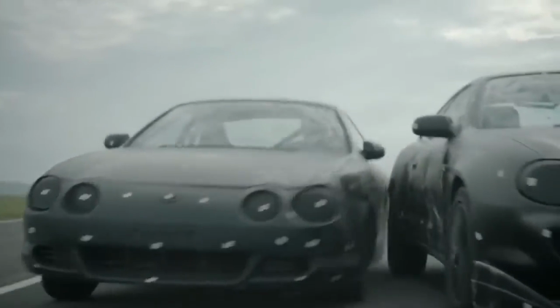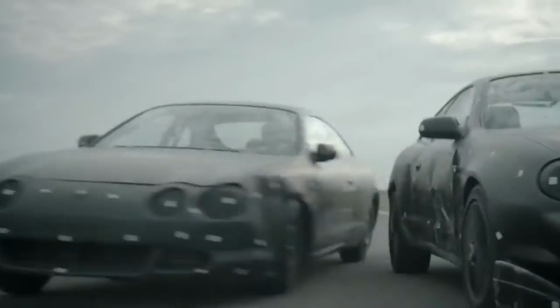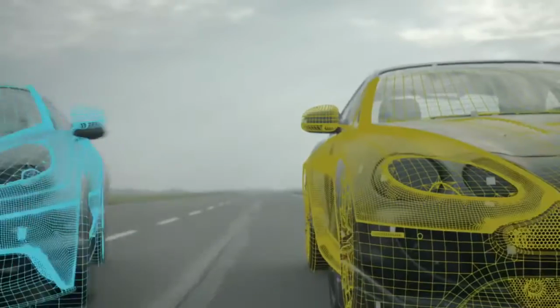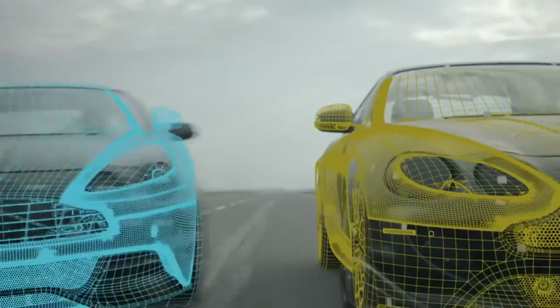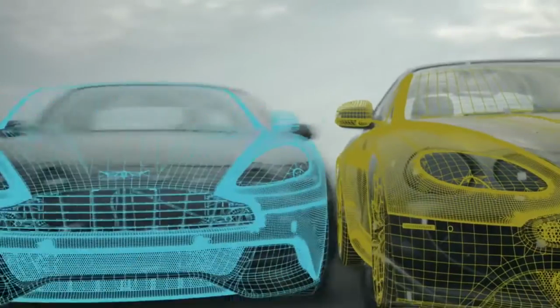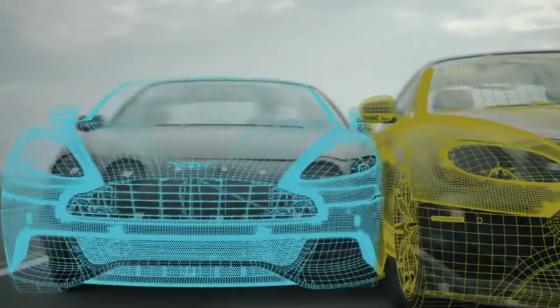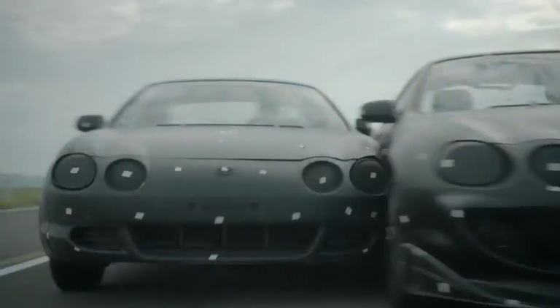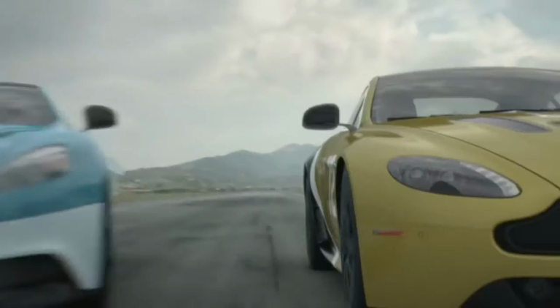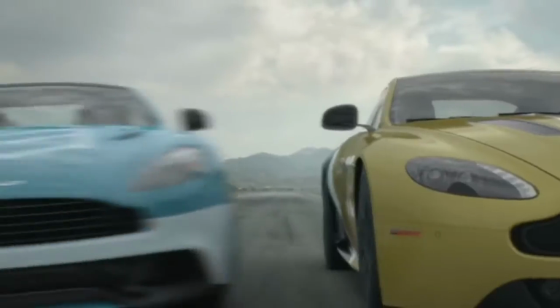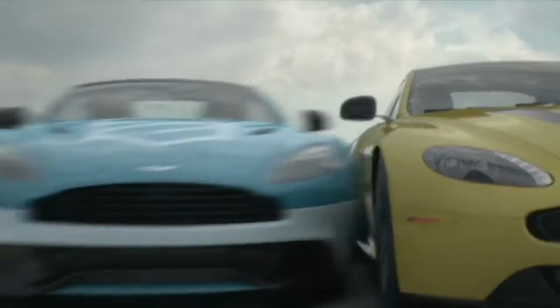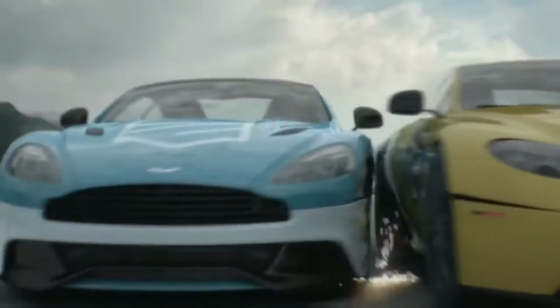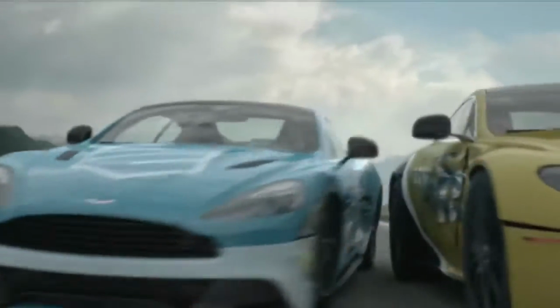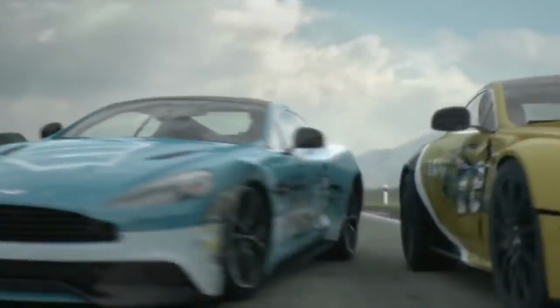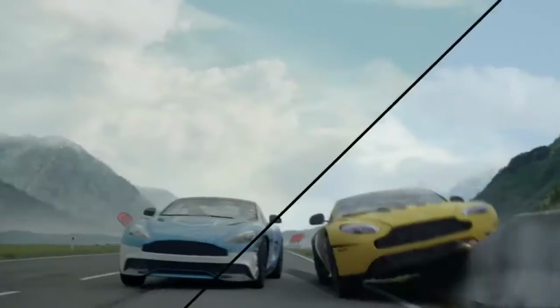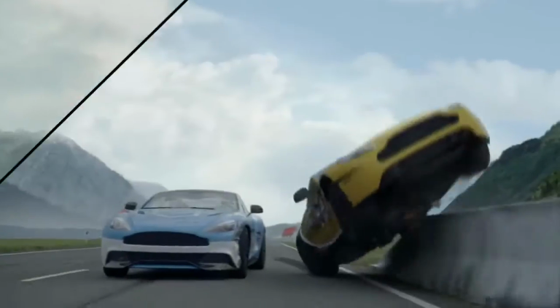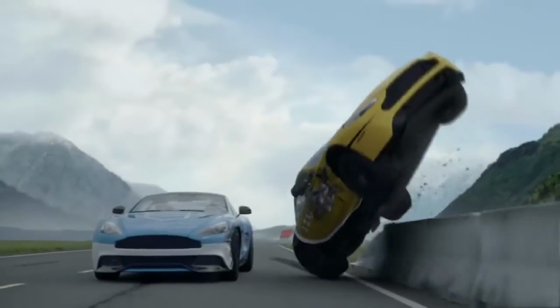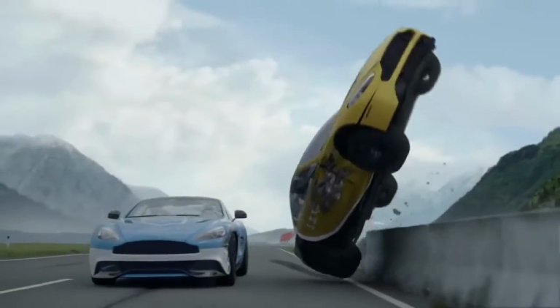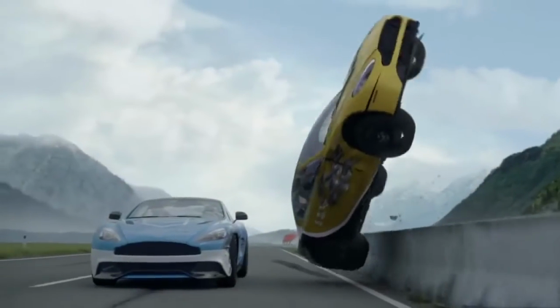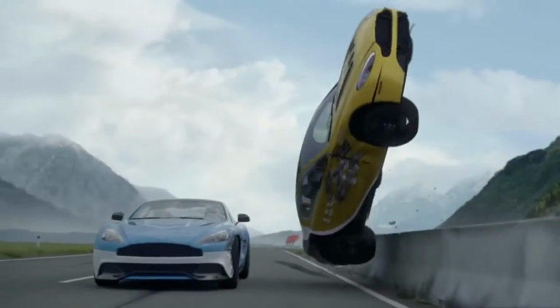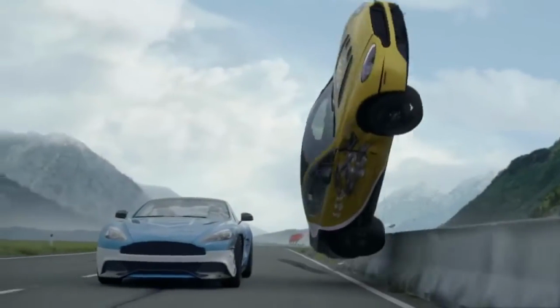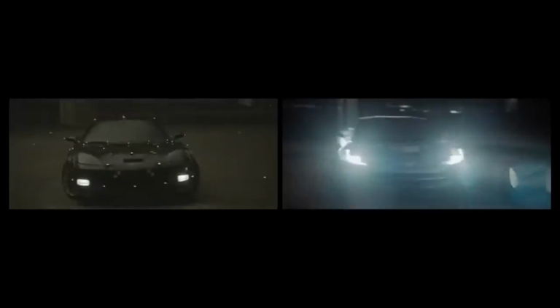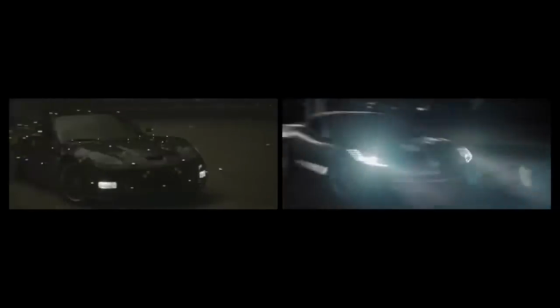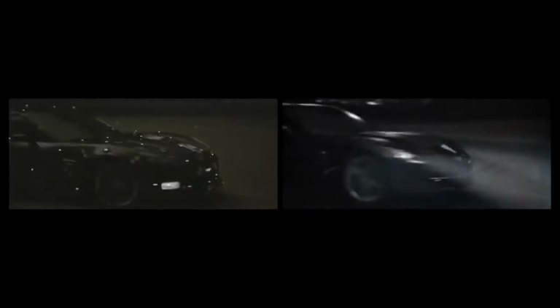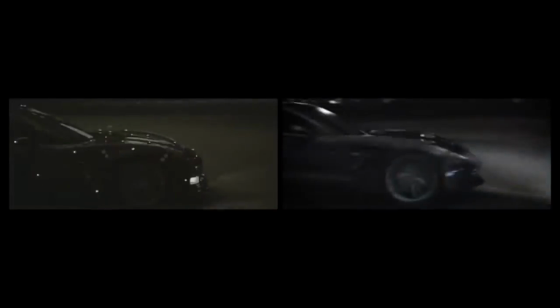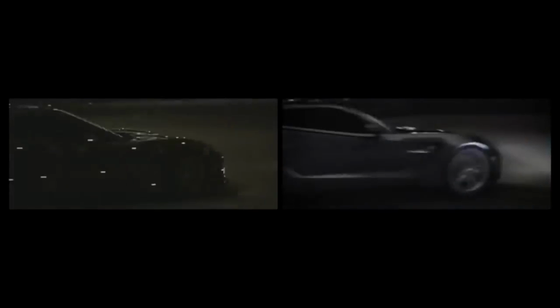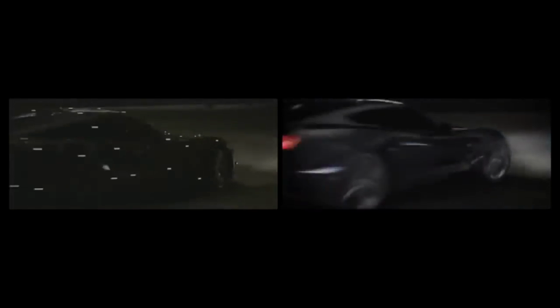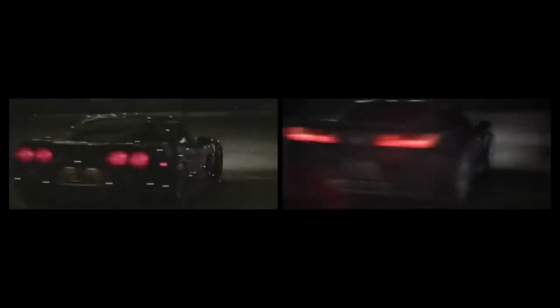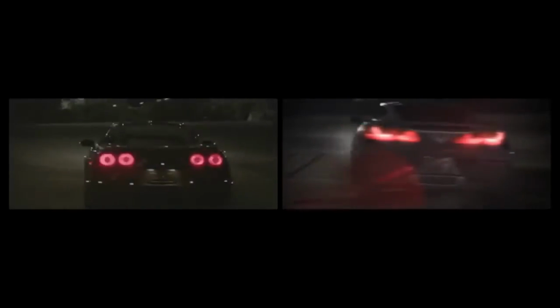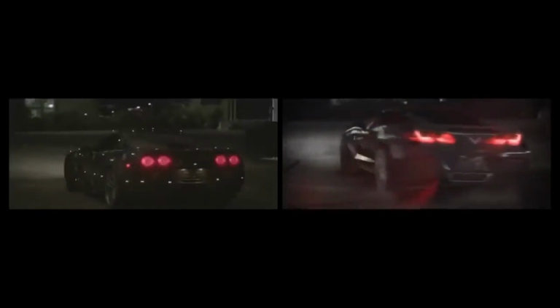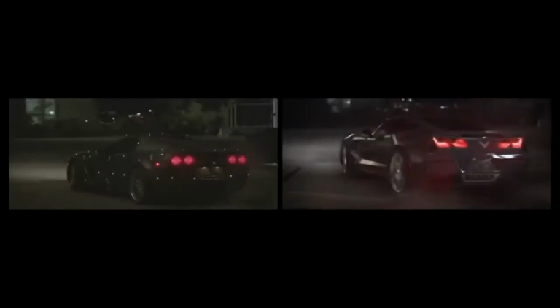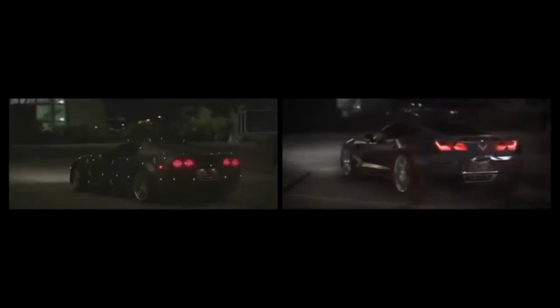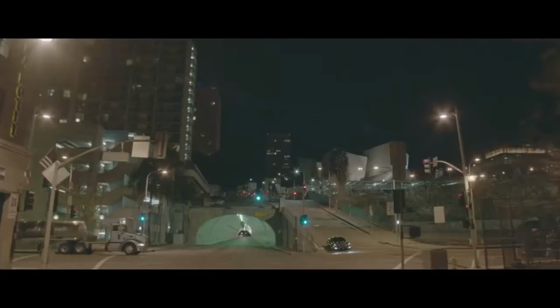Having mastered photoreal CGI vehicles, we pioneered the technique of reskinning using stand-in cars.